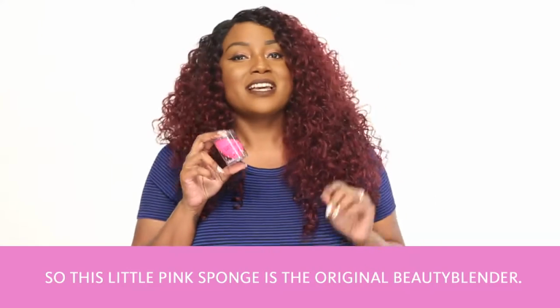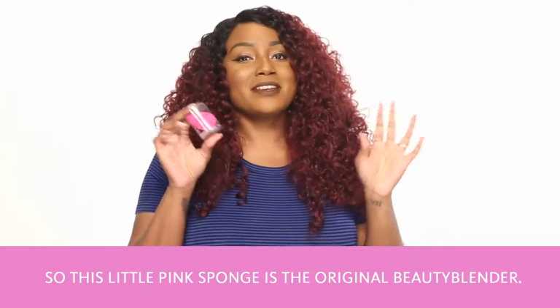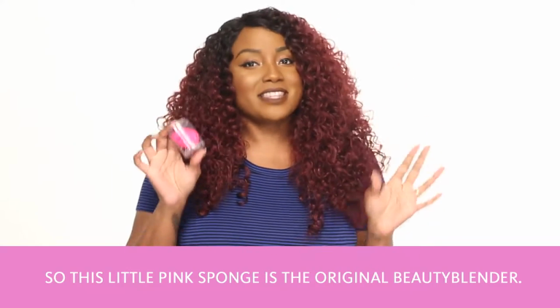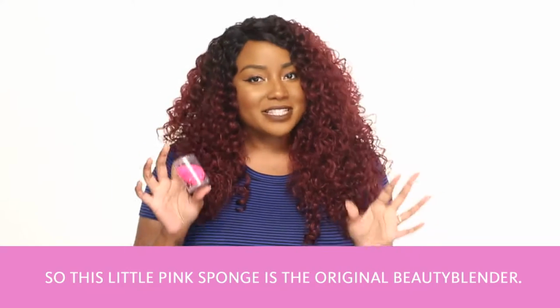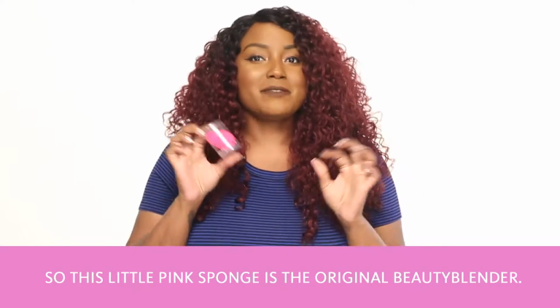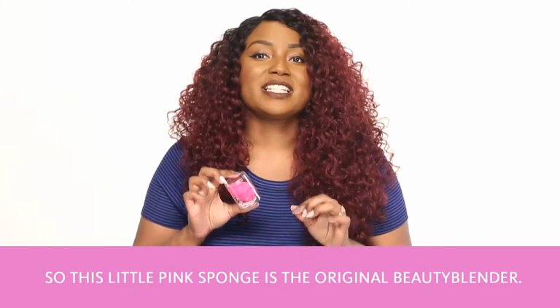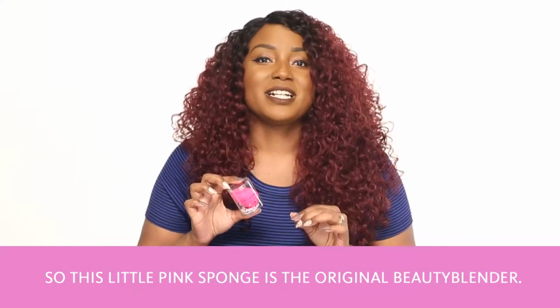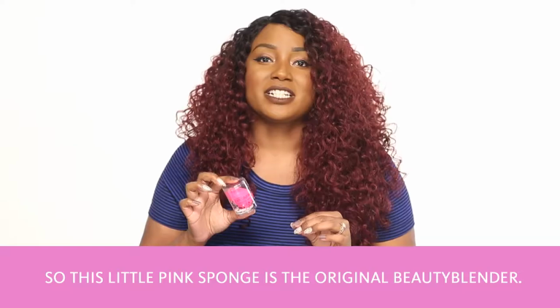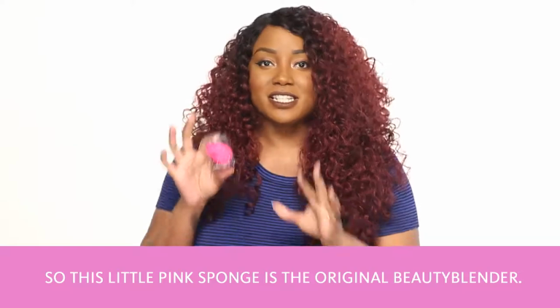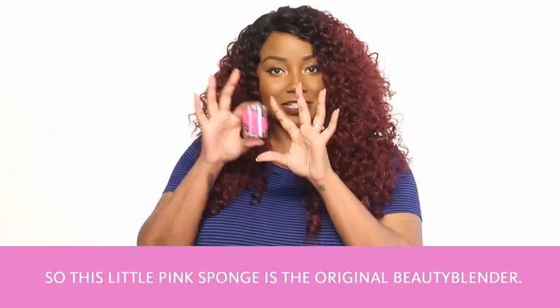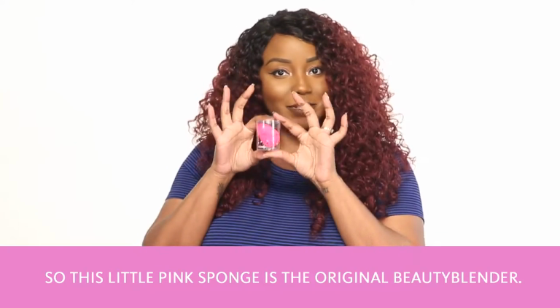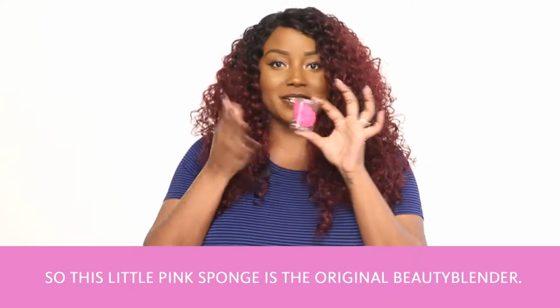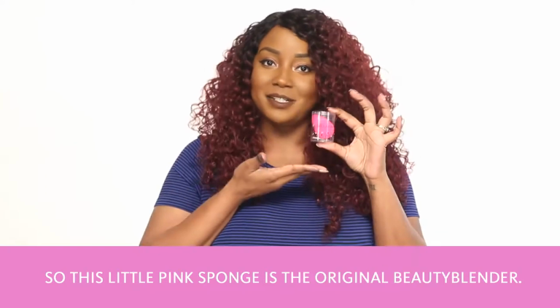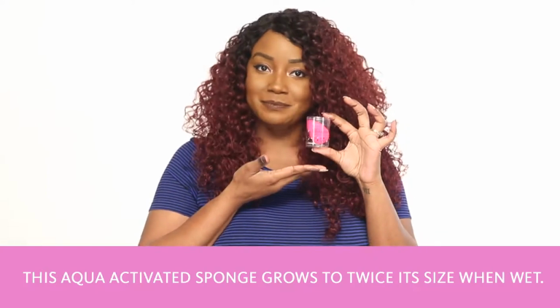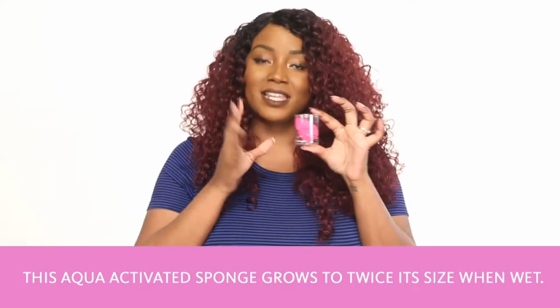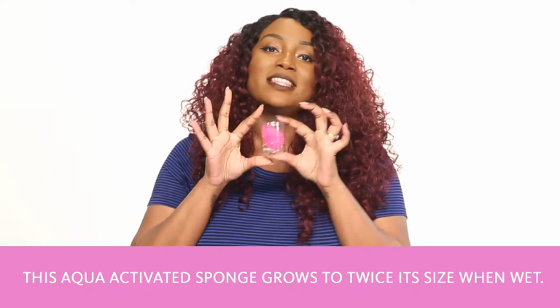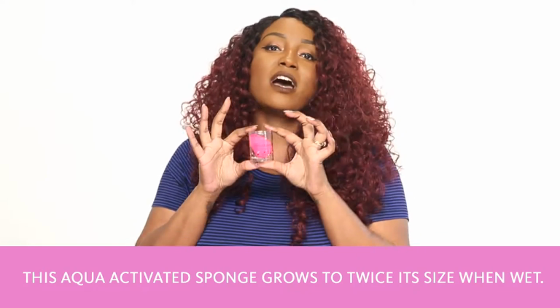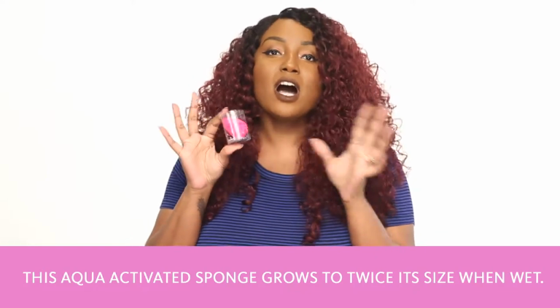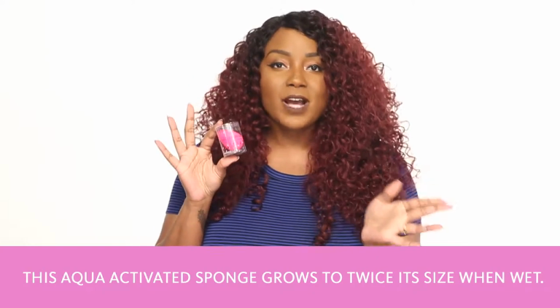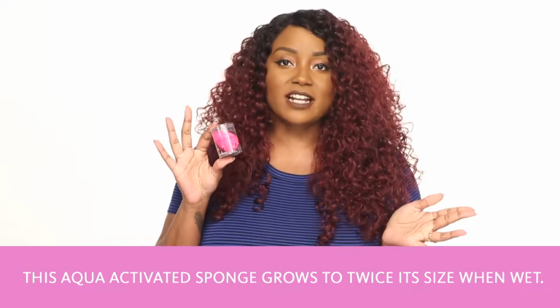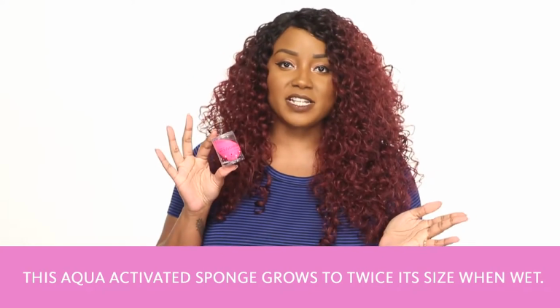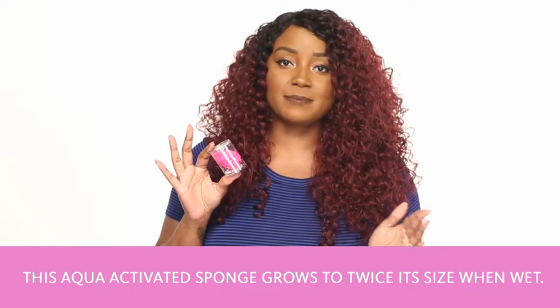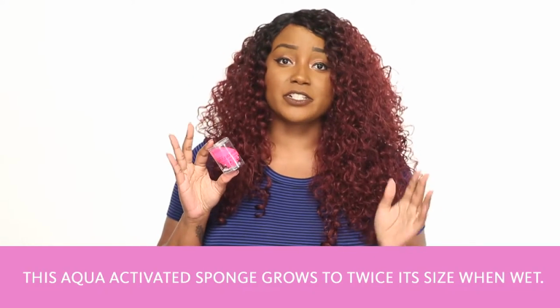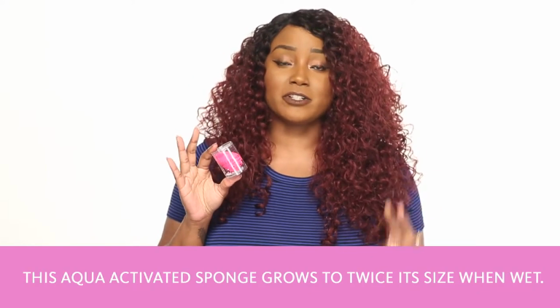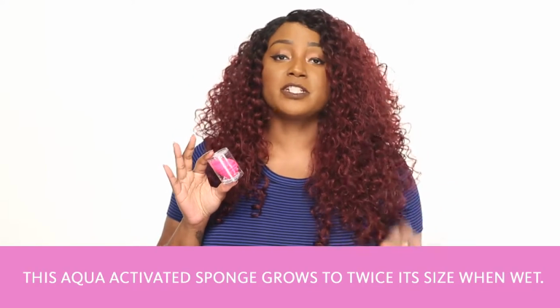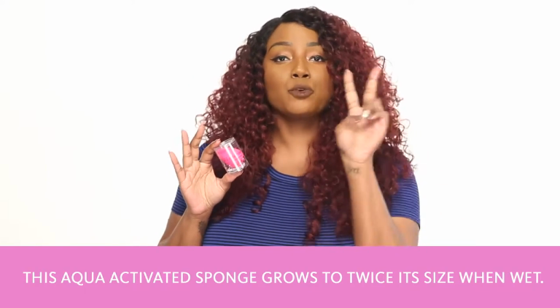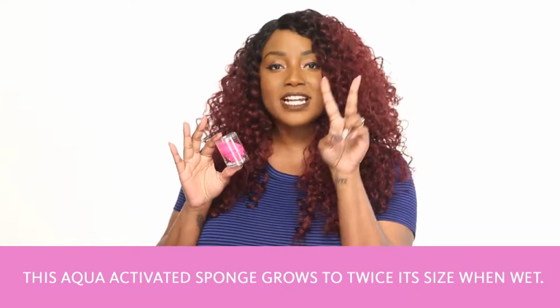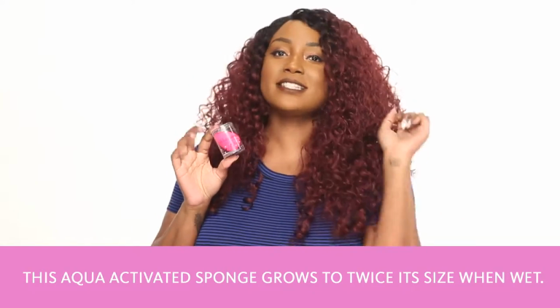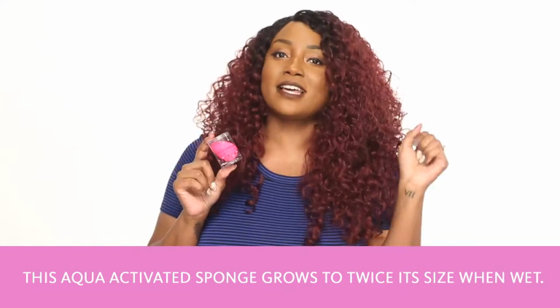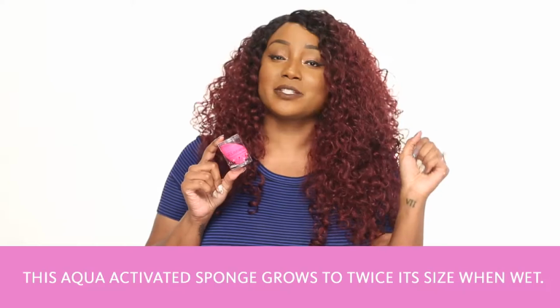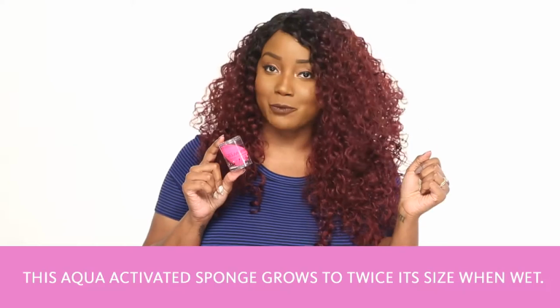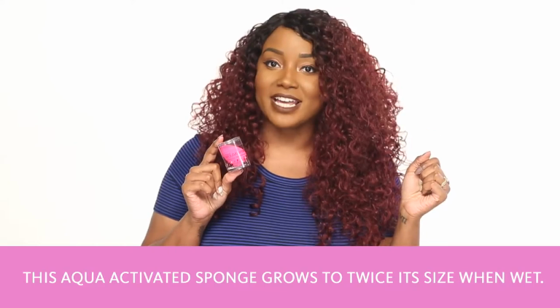So this little pink sponge is the original Beauty Blender. This aqua activated sponge grows to twice its size when wet.